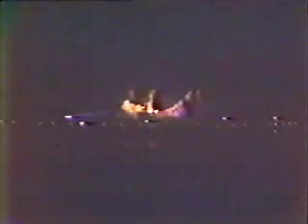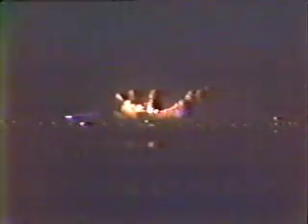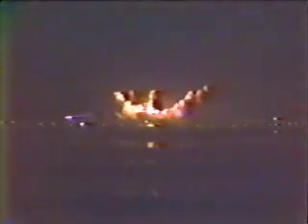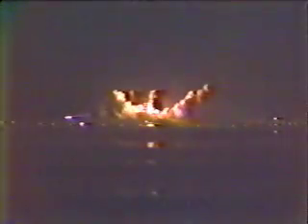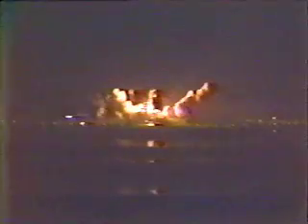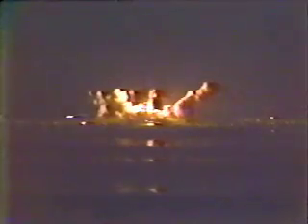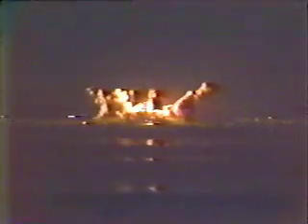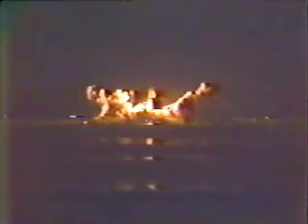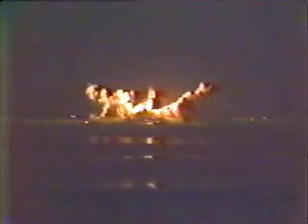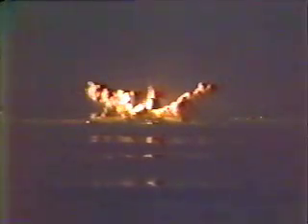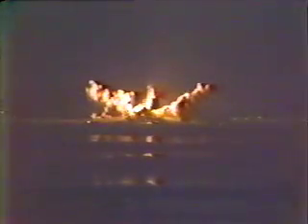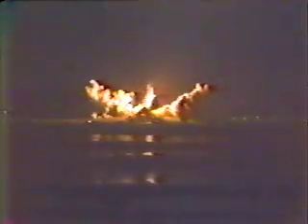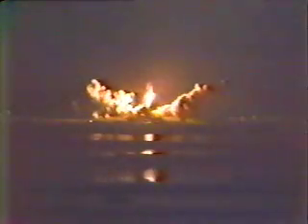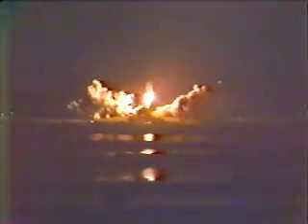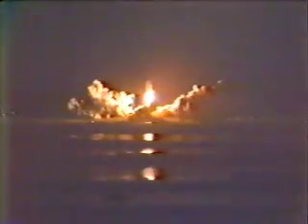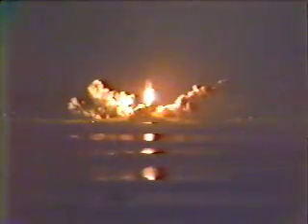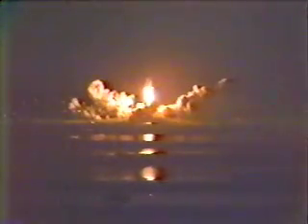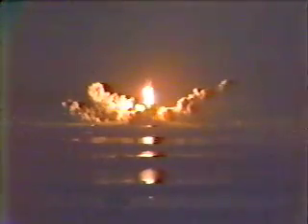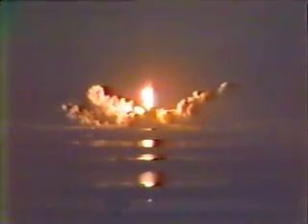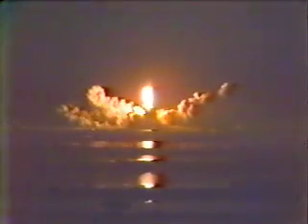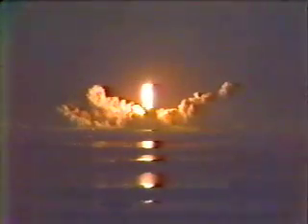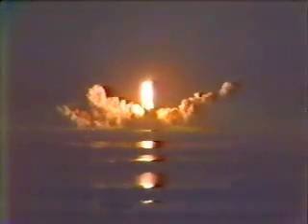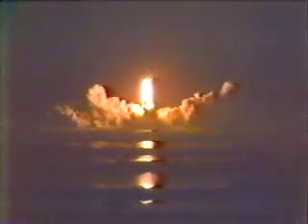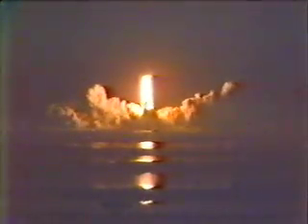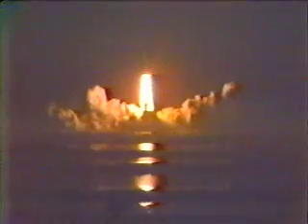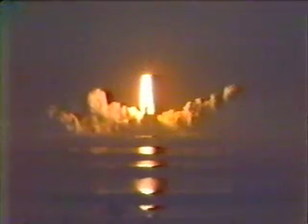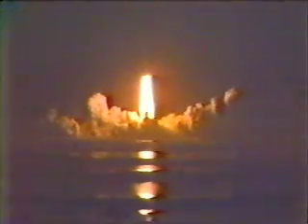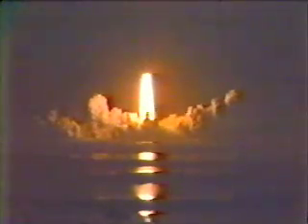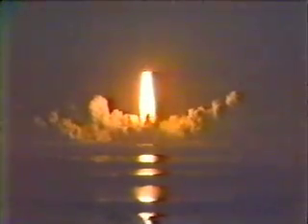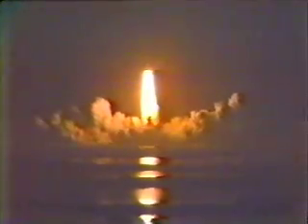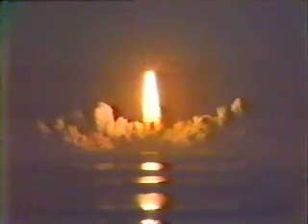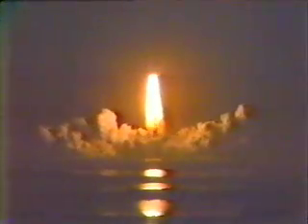We have ignition and we have liftoff, liftoff — 32 minutes after the hour and the shuttle has cleared the tower.